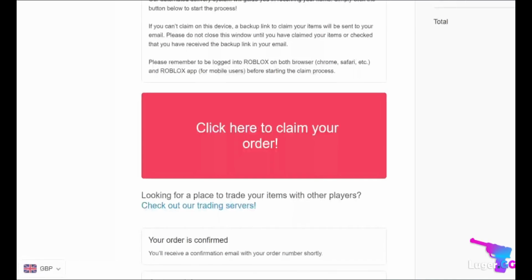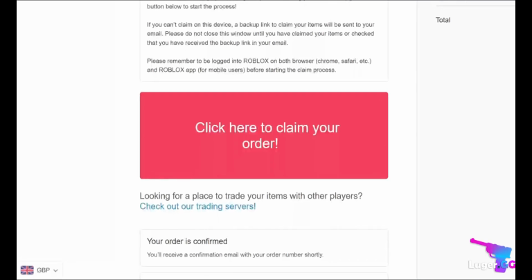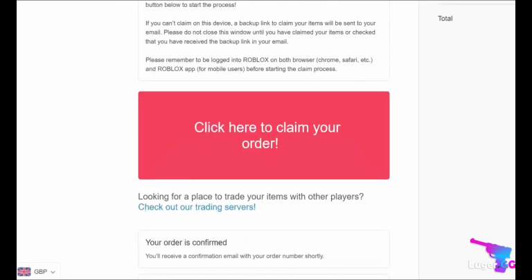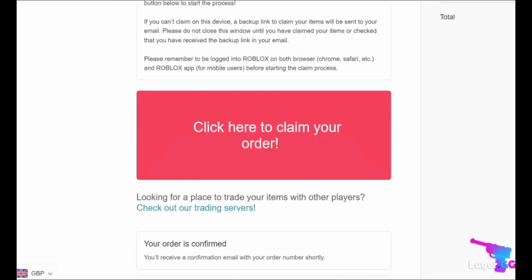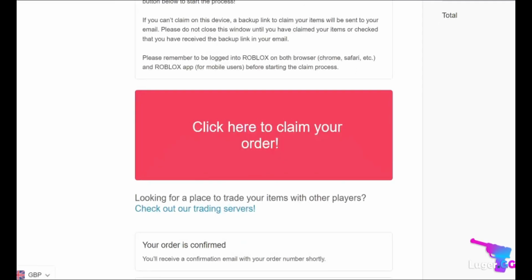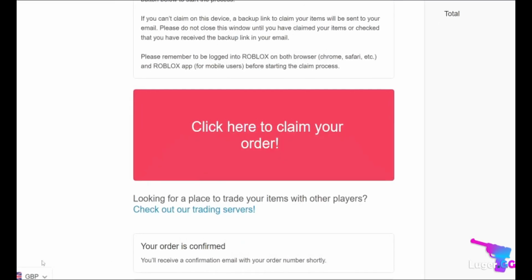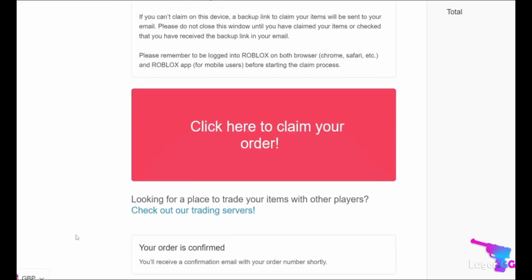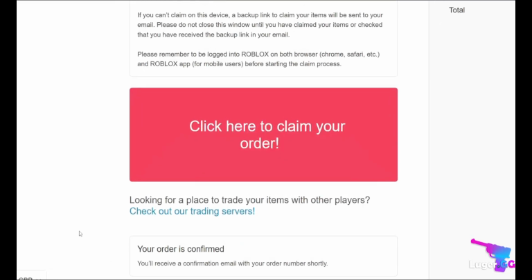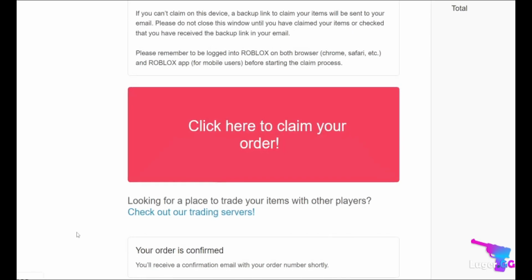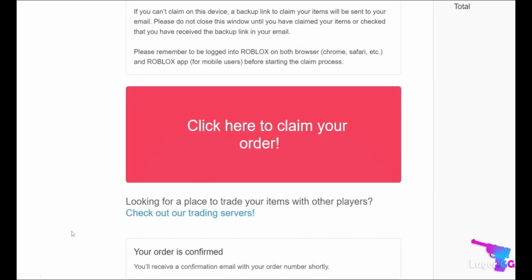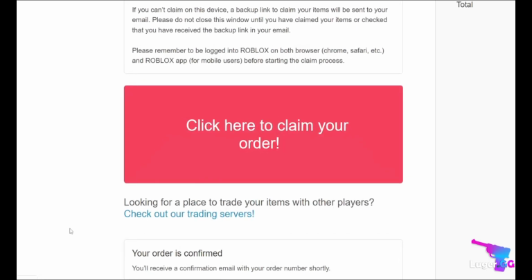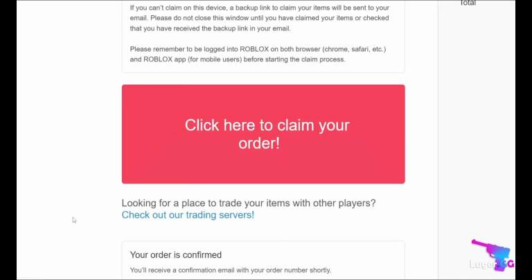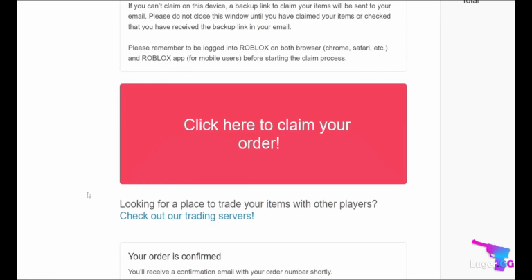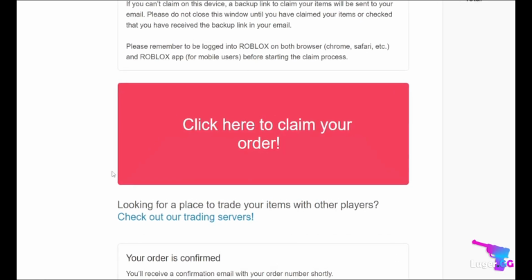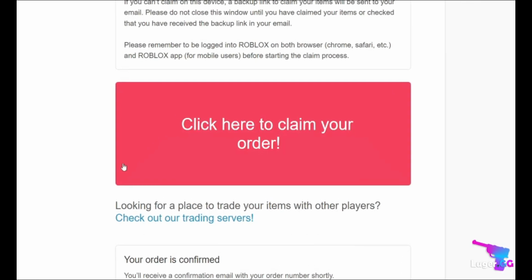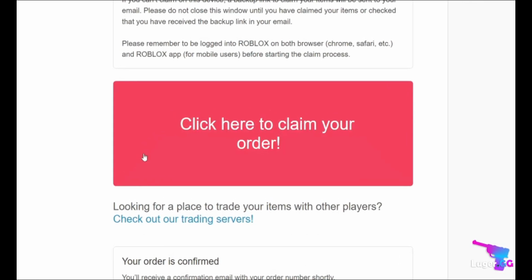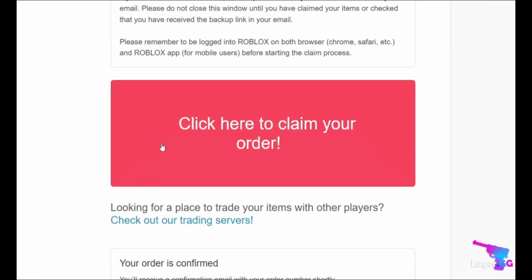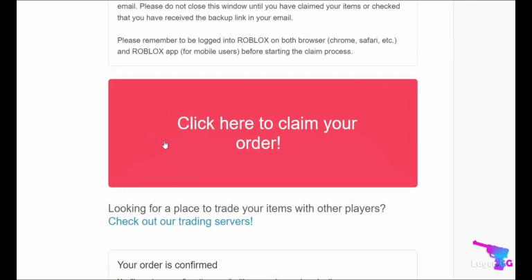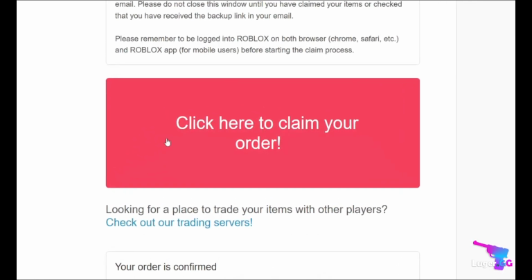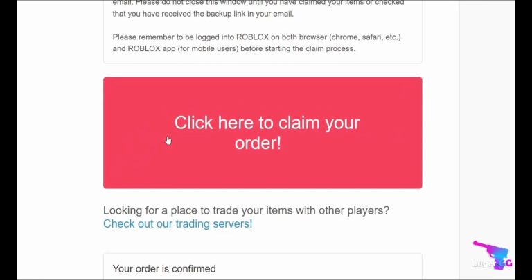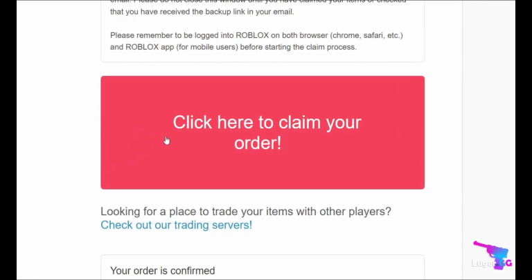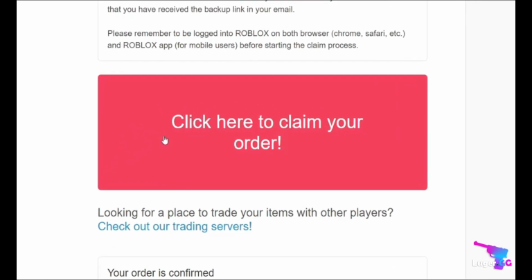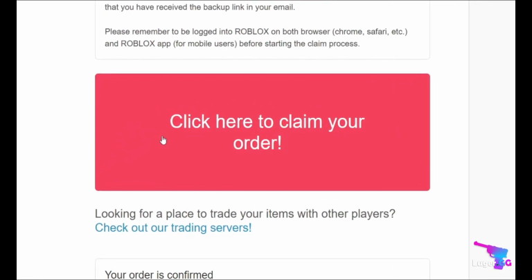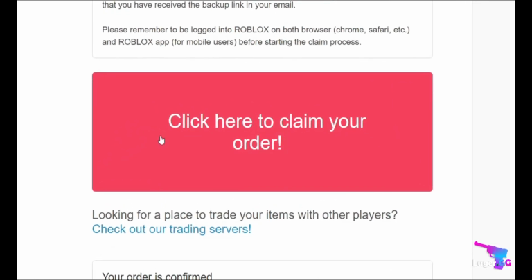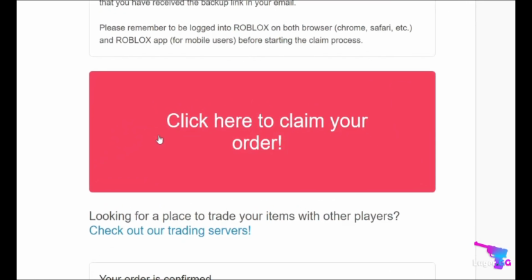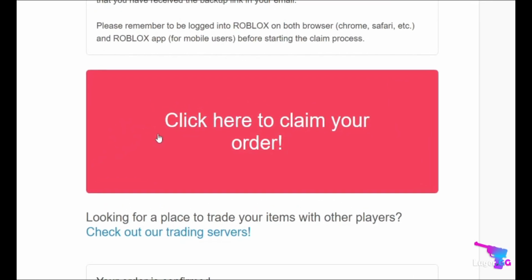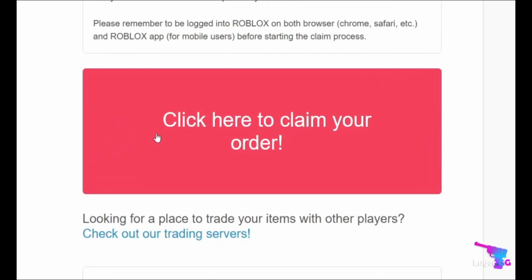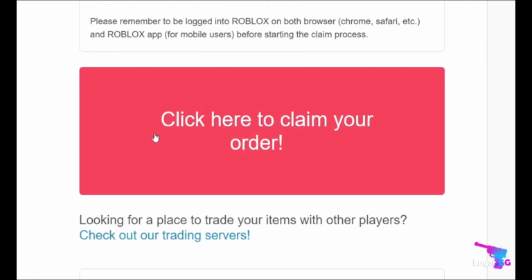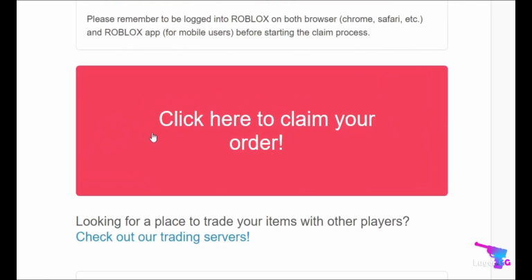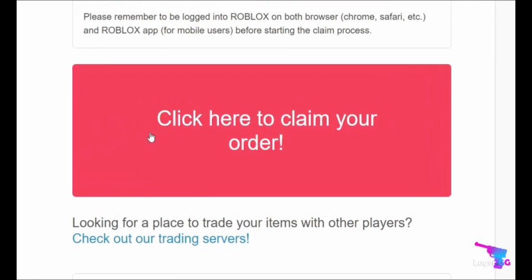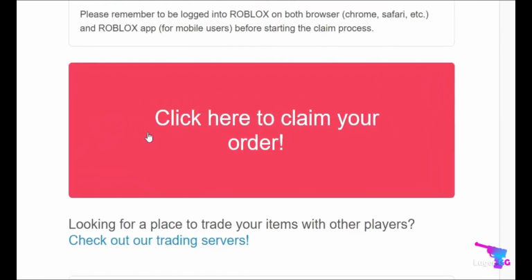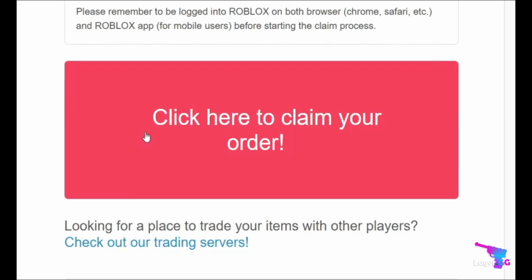At the start of the claiming process, you will be prompted to this page. From here, press the 'Click here to claim your order' button to get started.